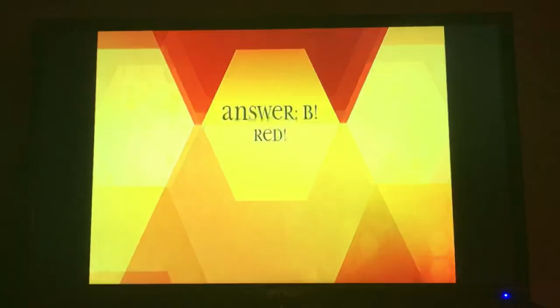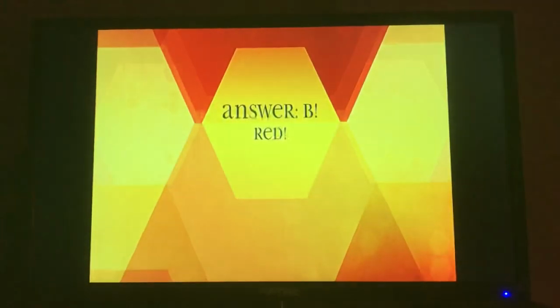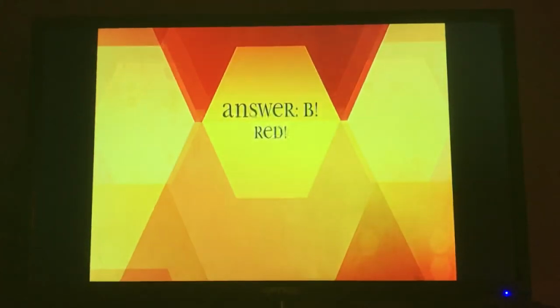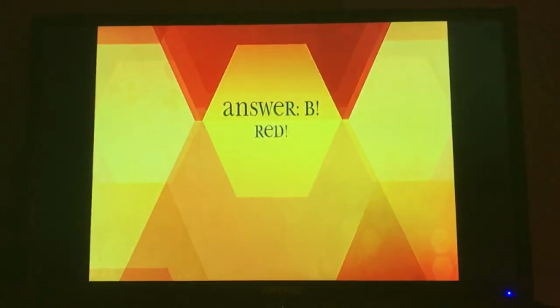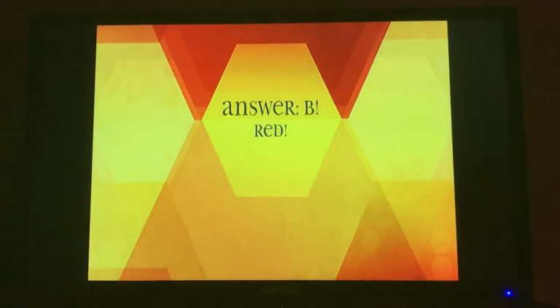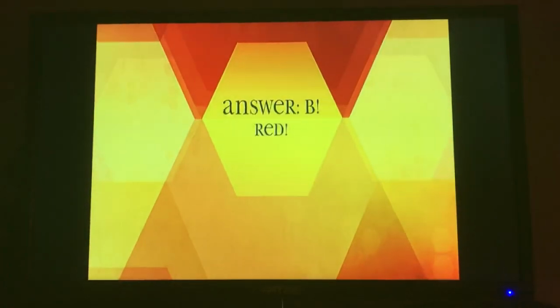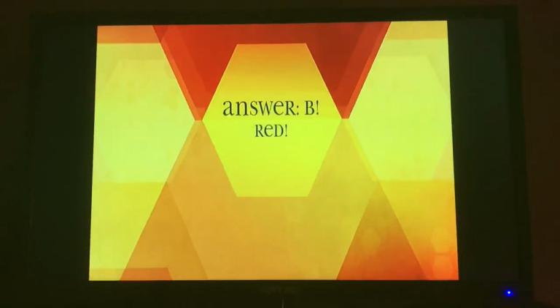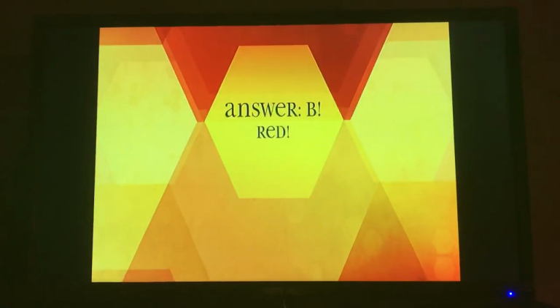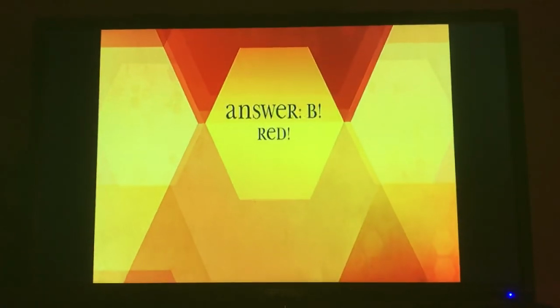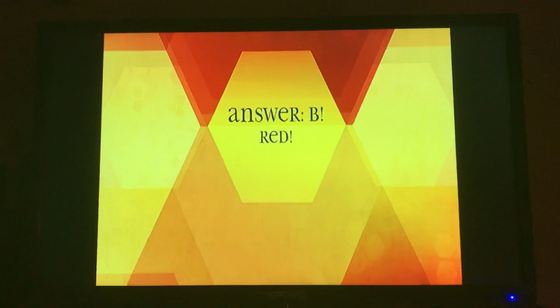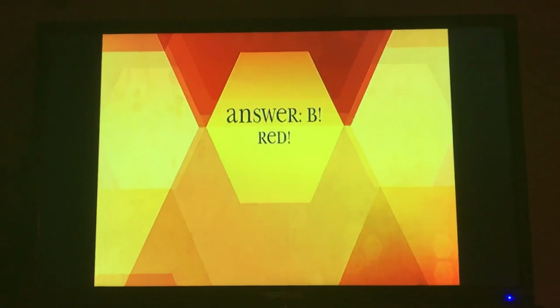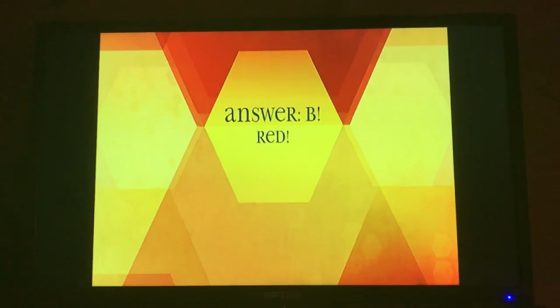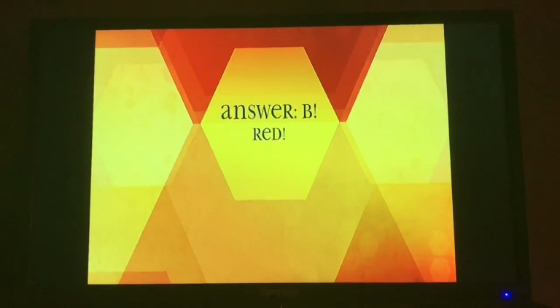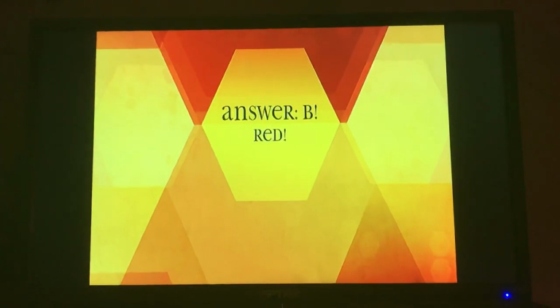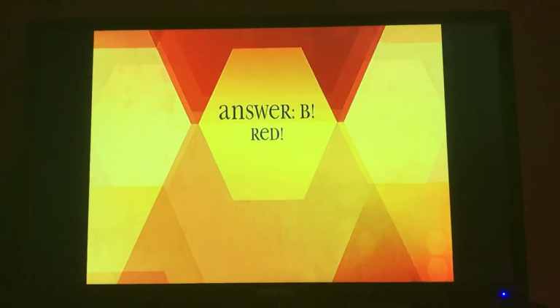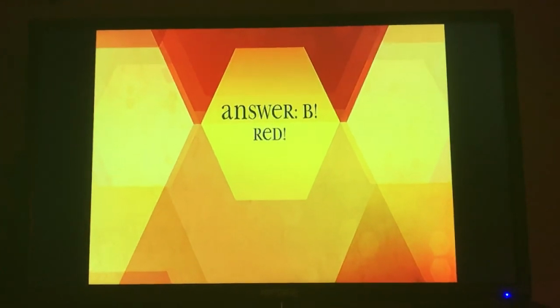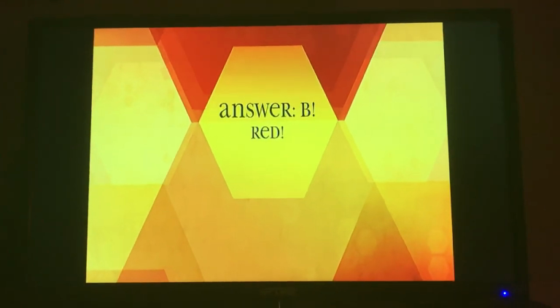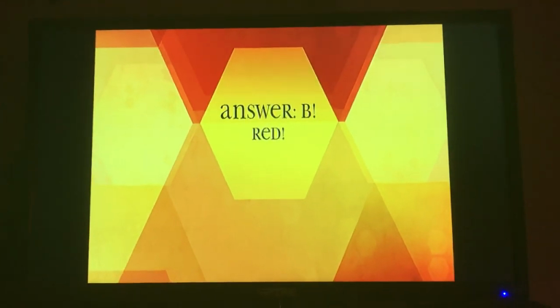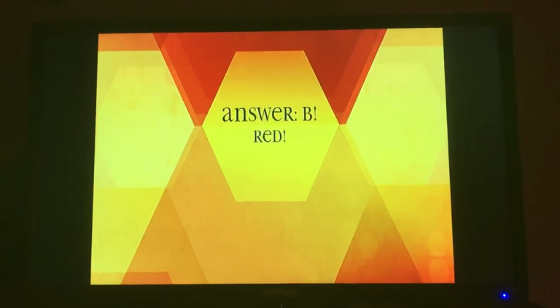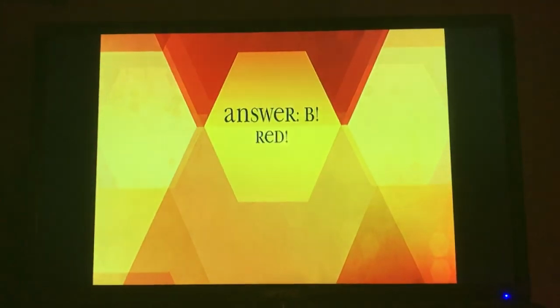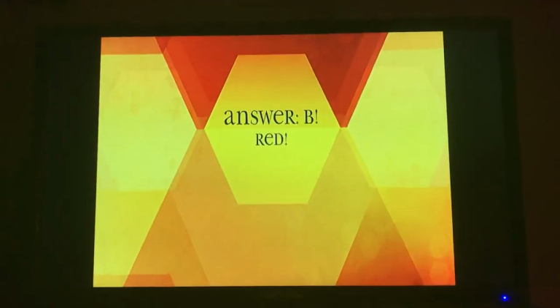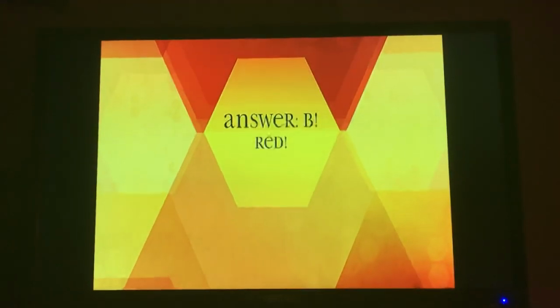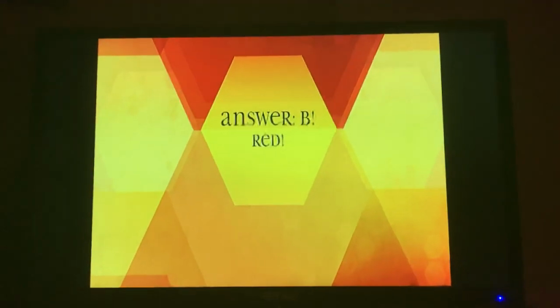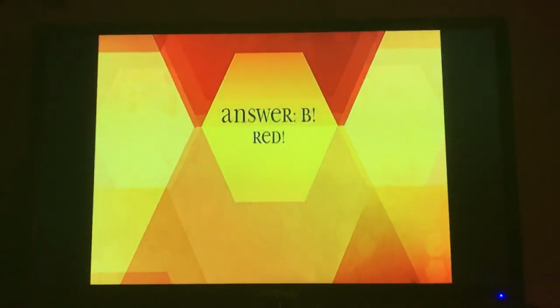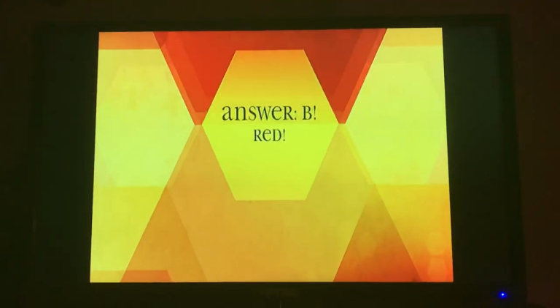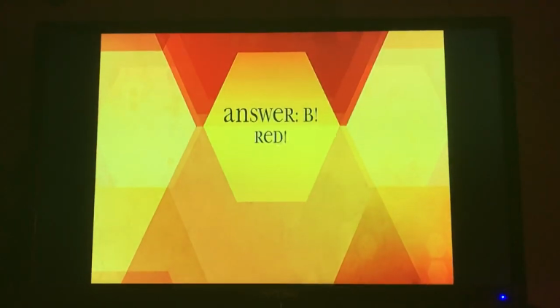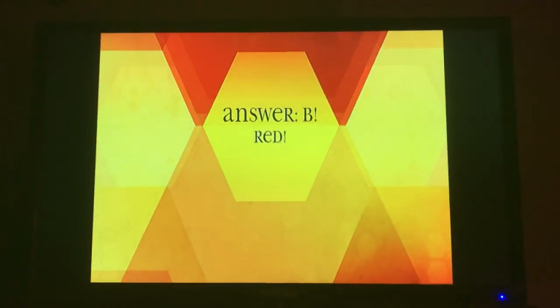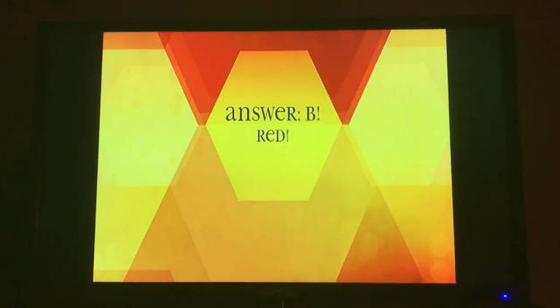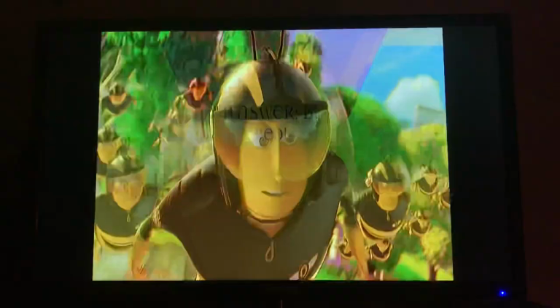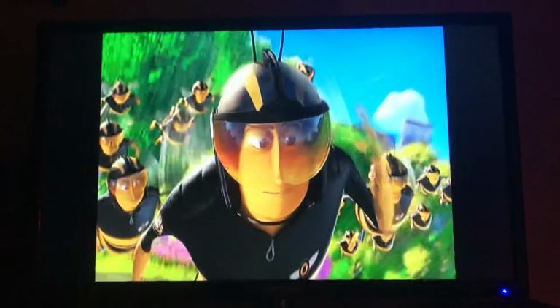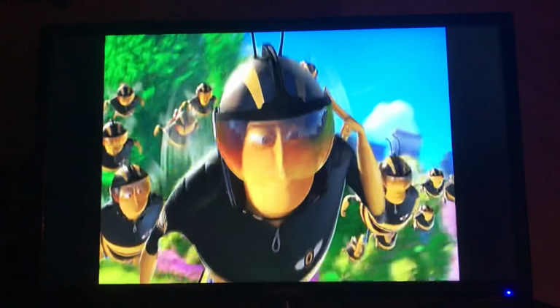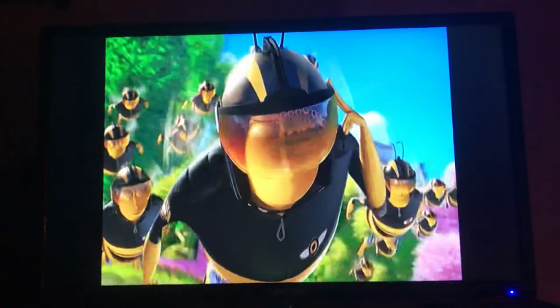B, red. Bees can't see red, but they can see all other colors humans see. Plus, they can see ultraviolet too.